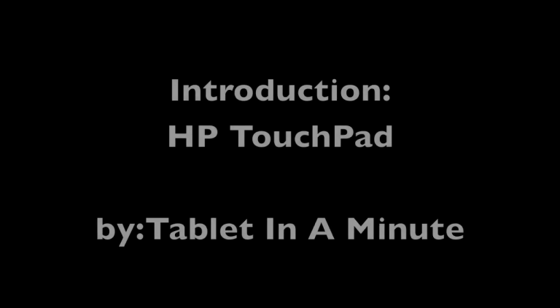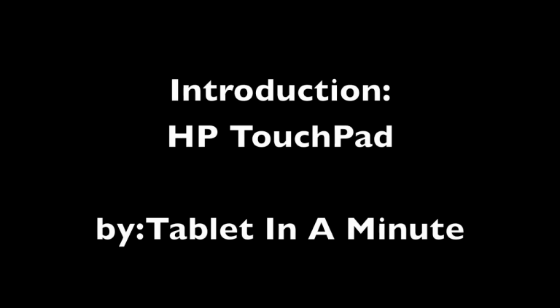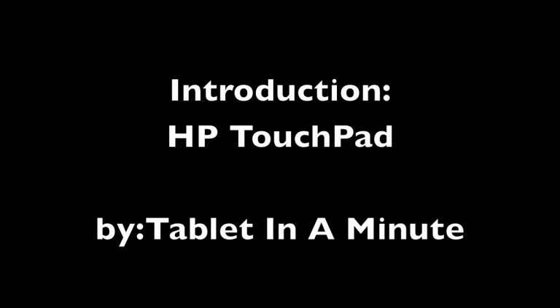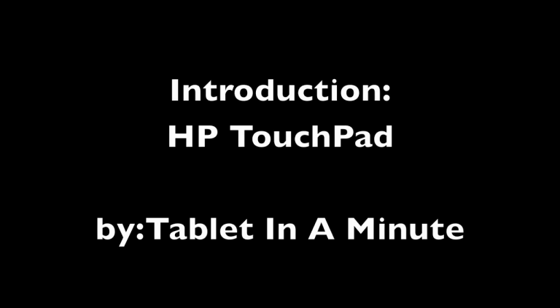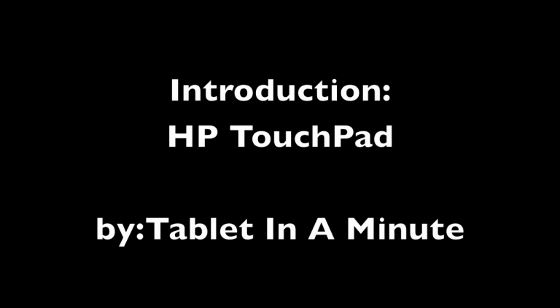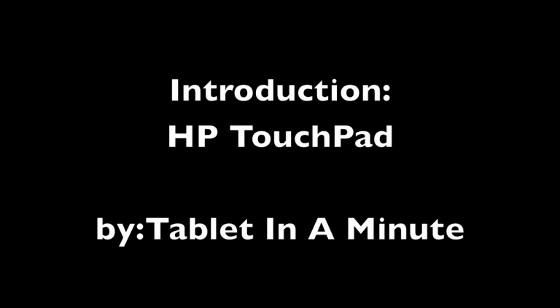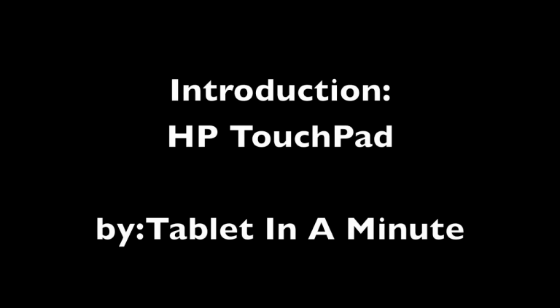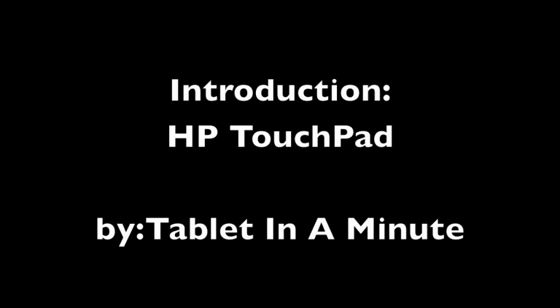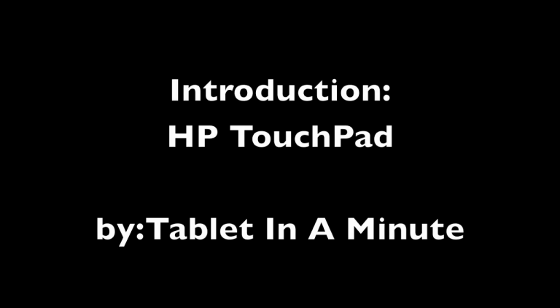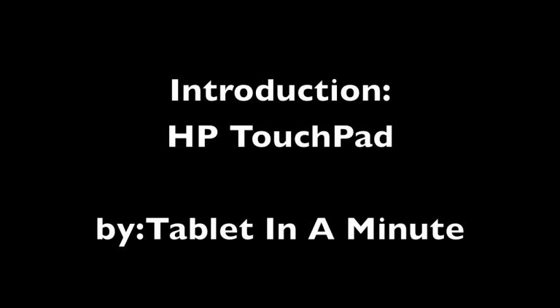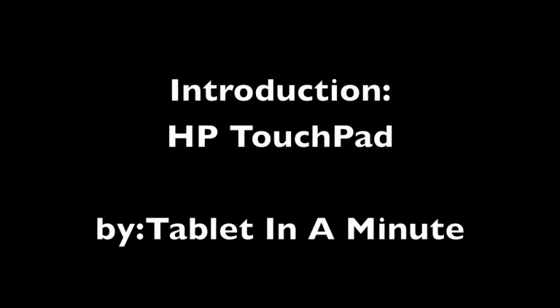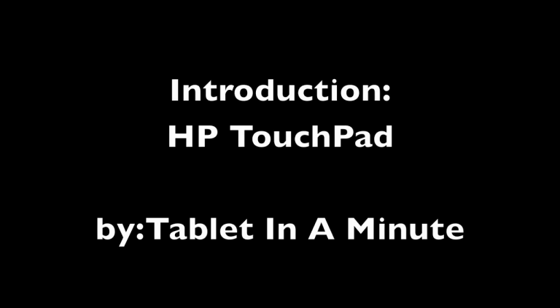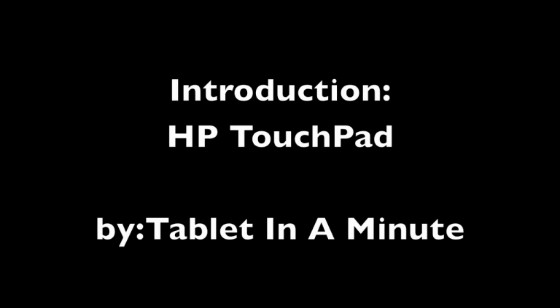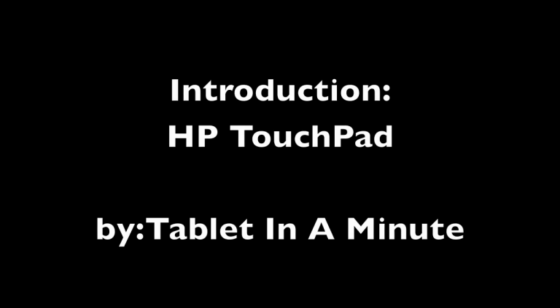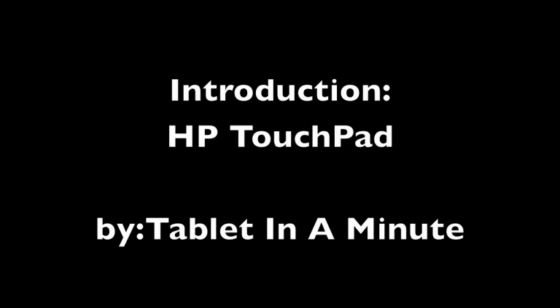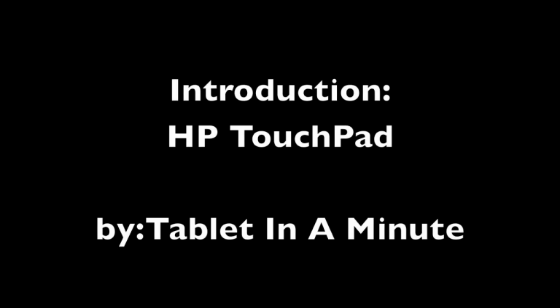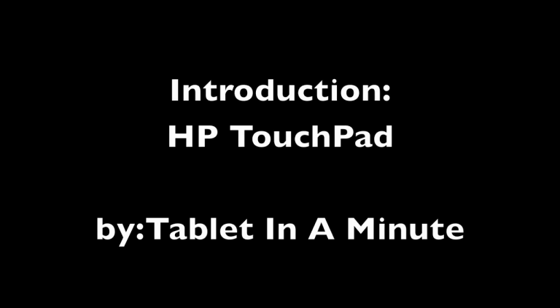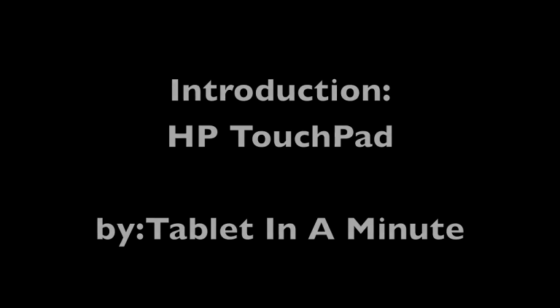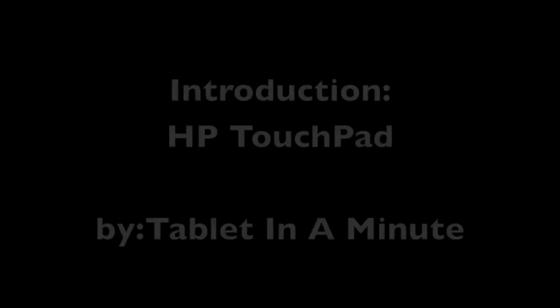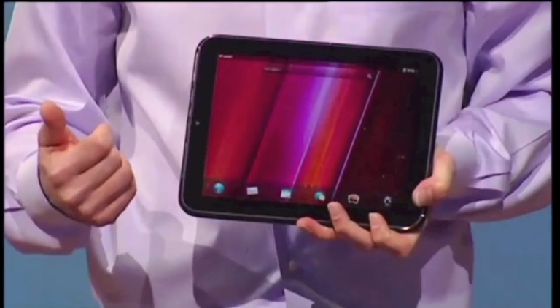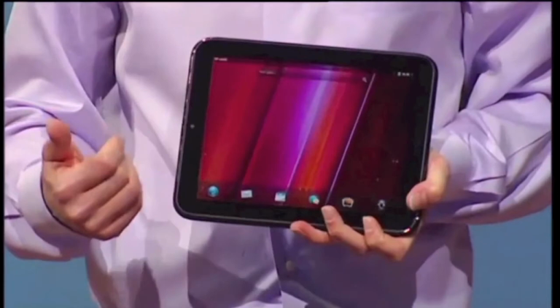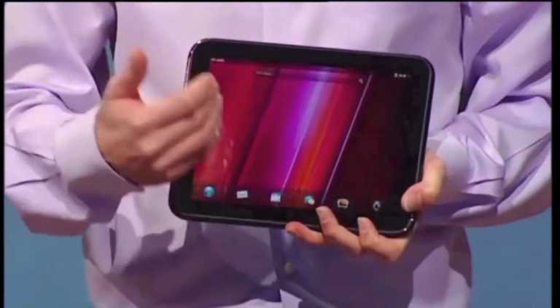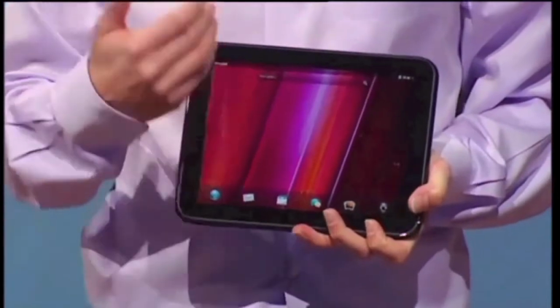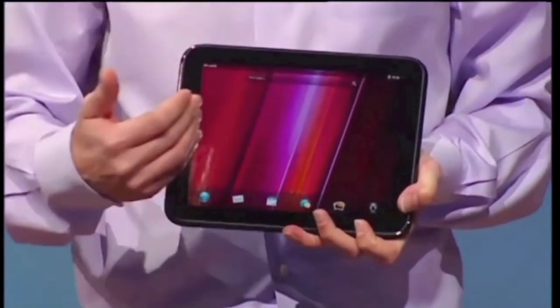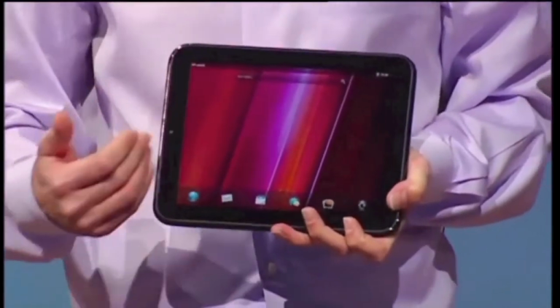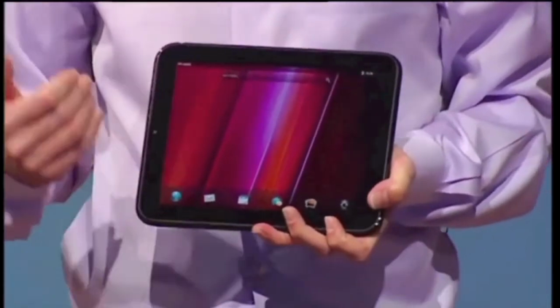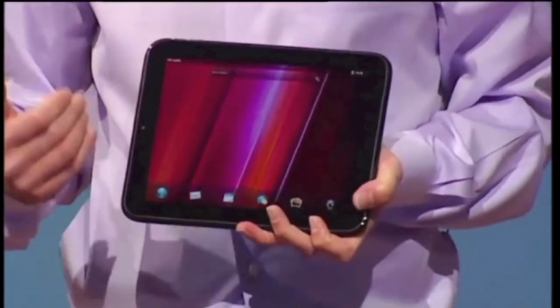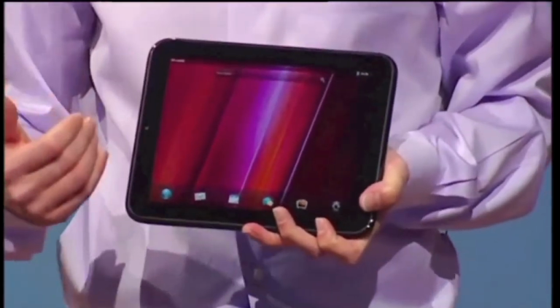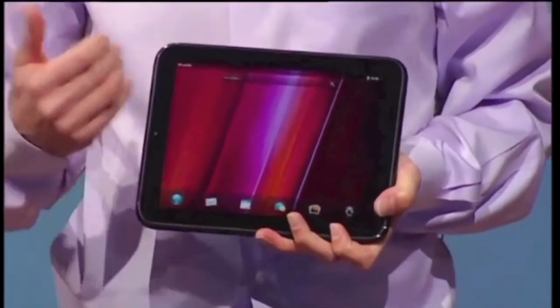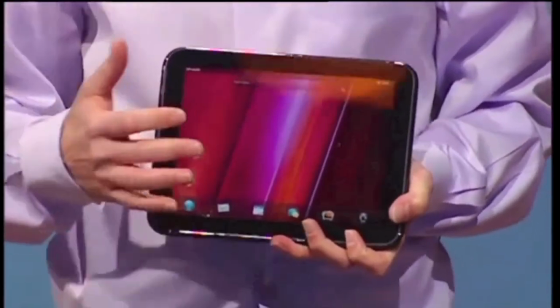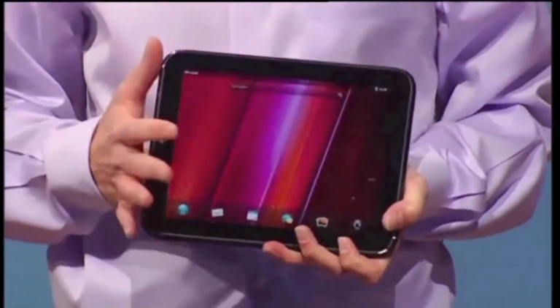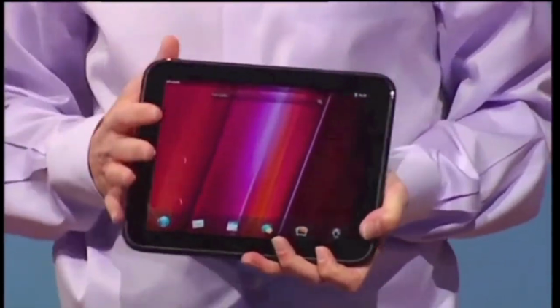Welcome to my introduction of the HP TouchPad by Tablet in a Minute. The HP TouchPad is by HP.